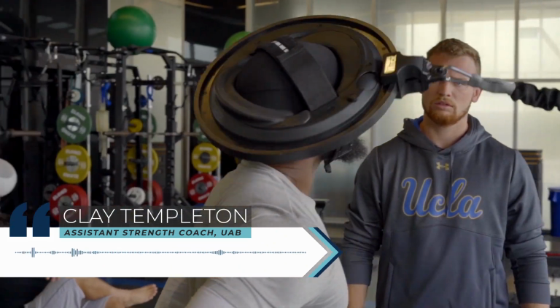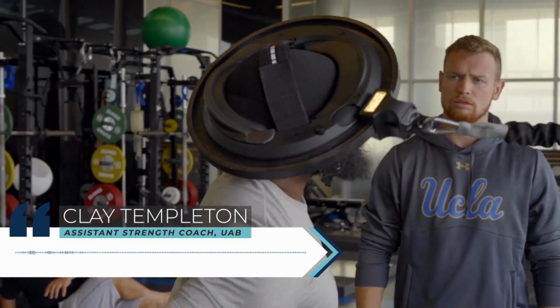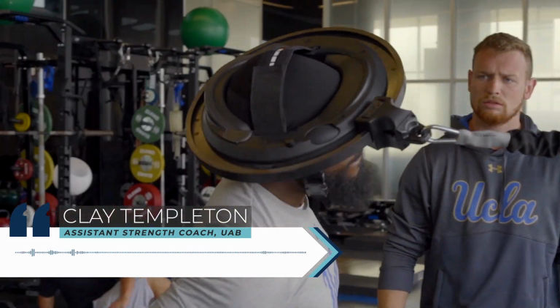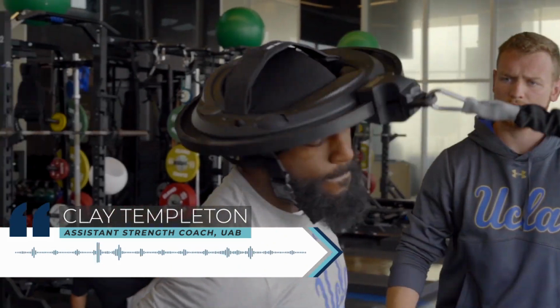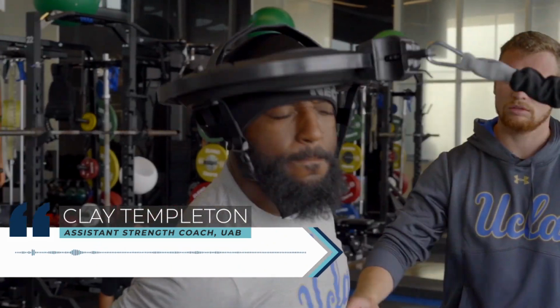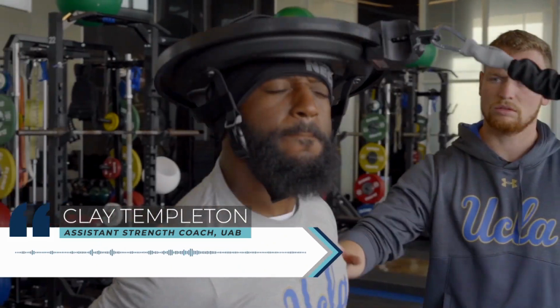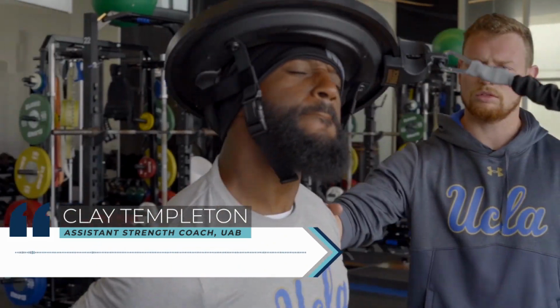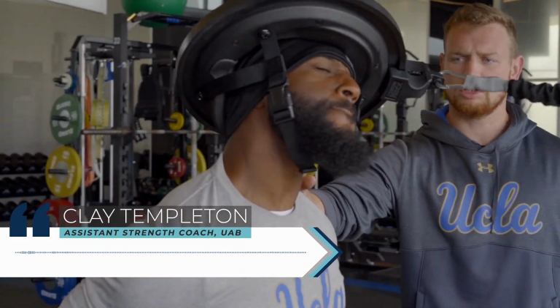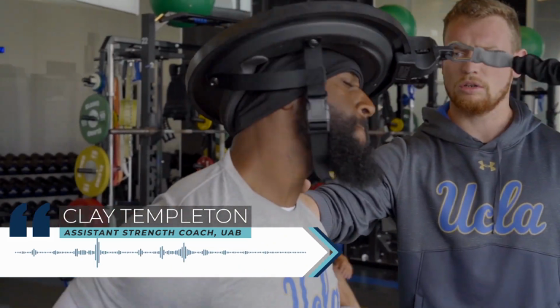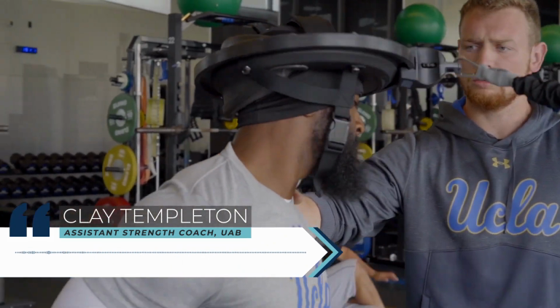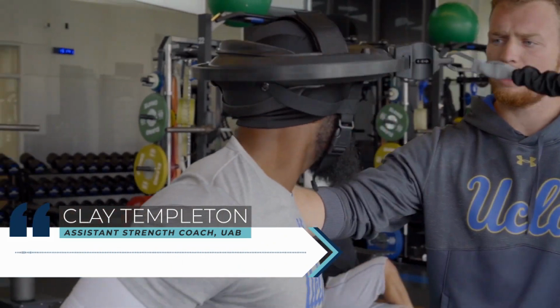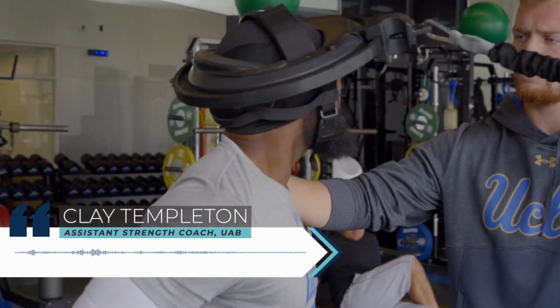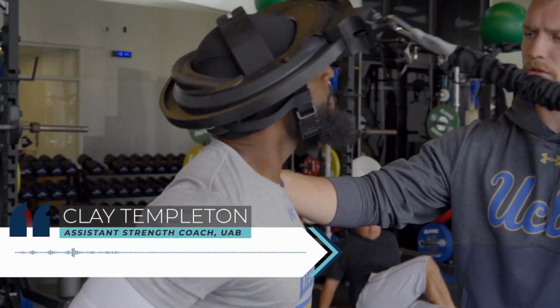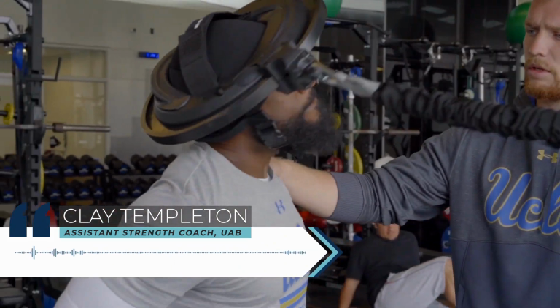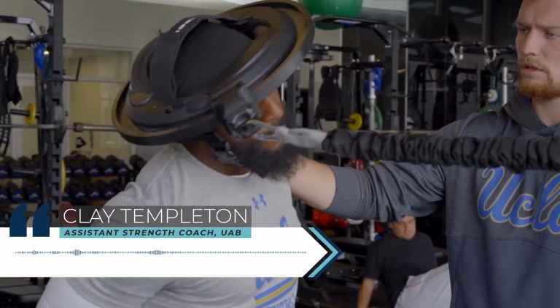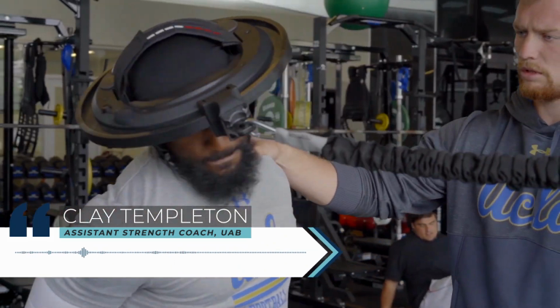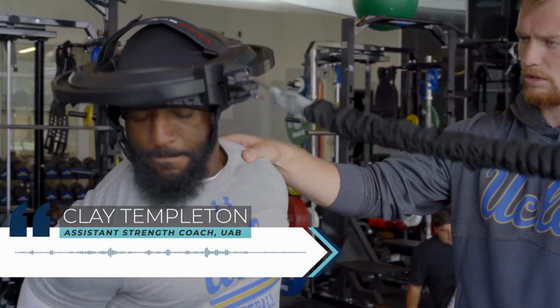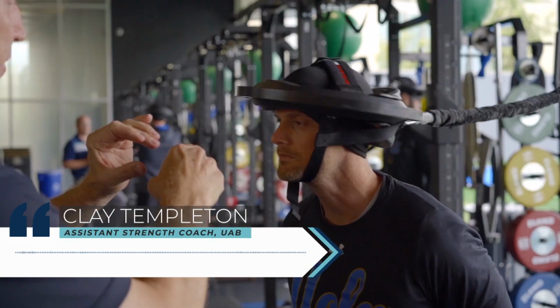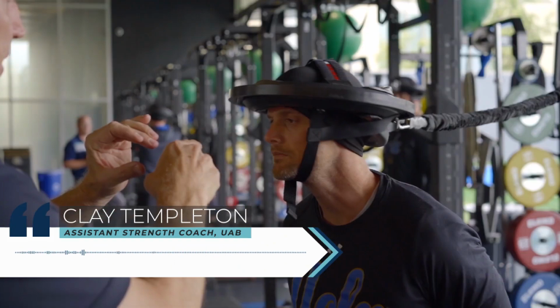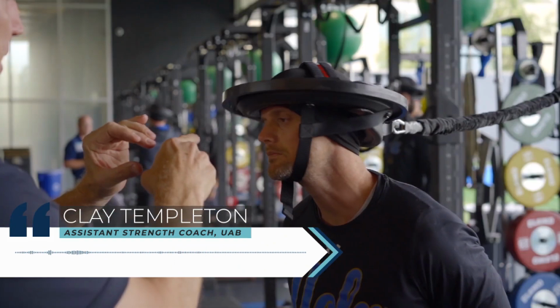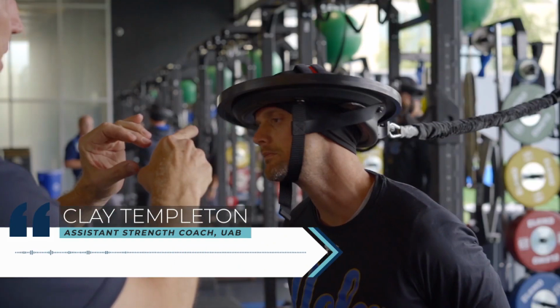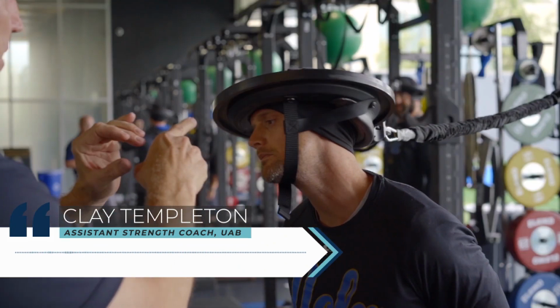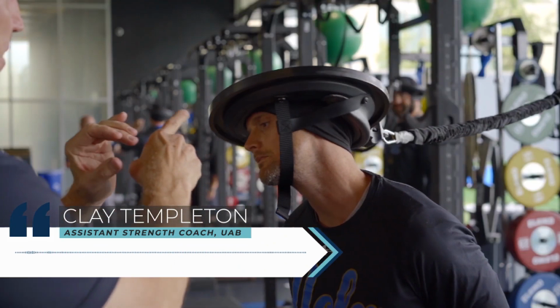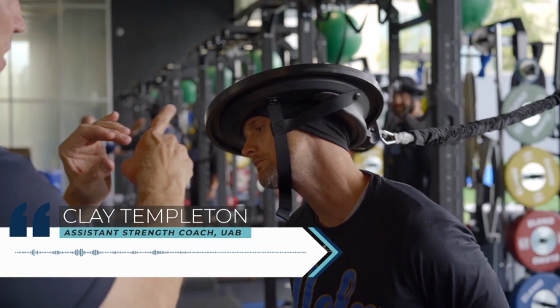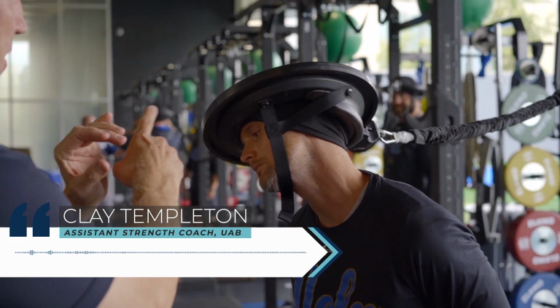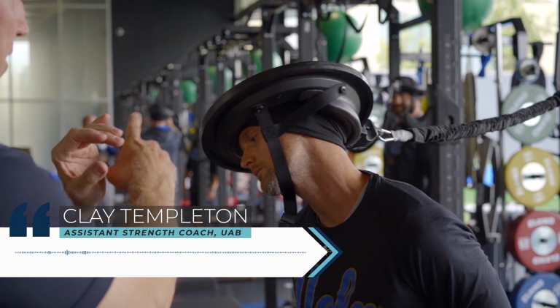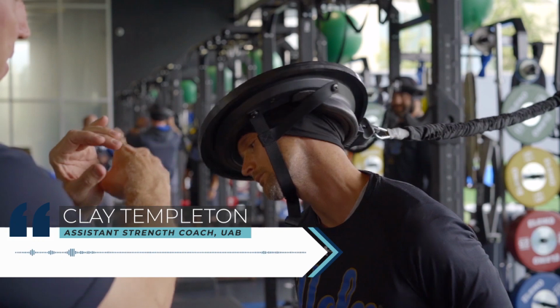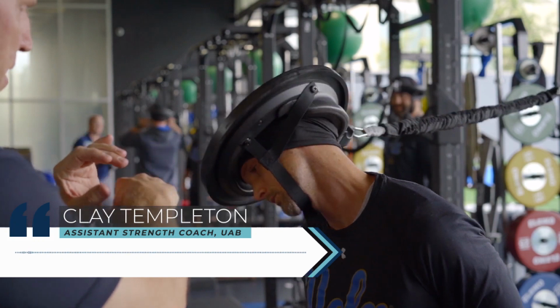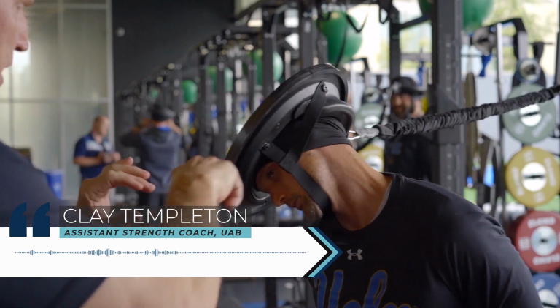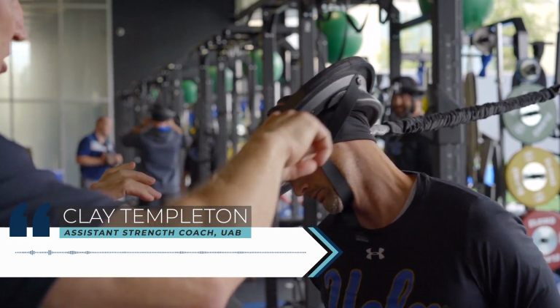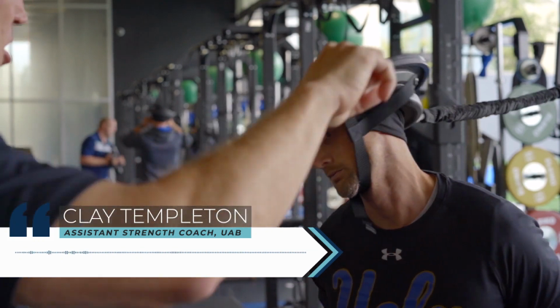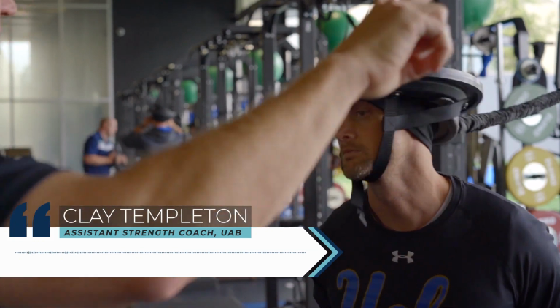It's made me stronger from the core, from the neck, as a player — and I love it as a coach as well.